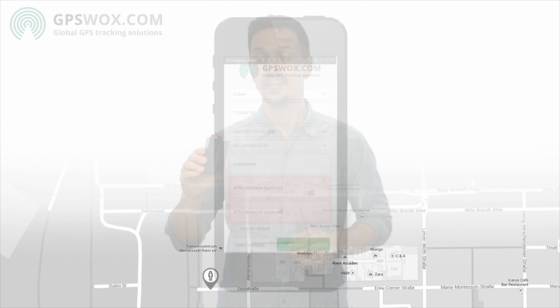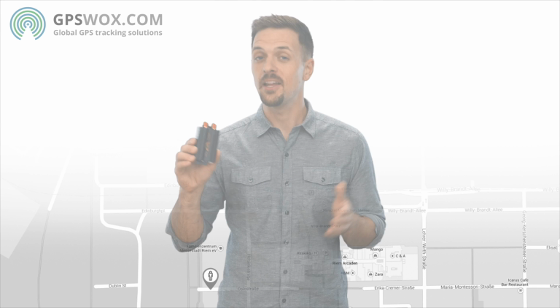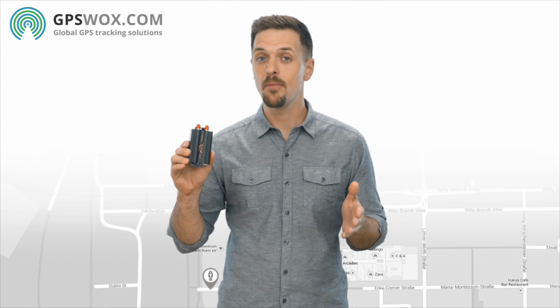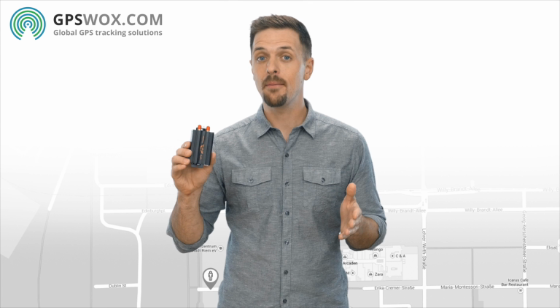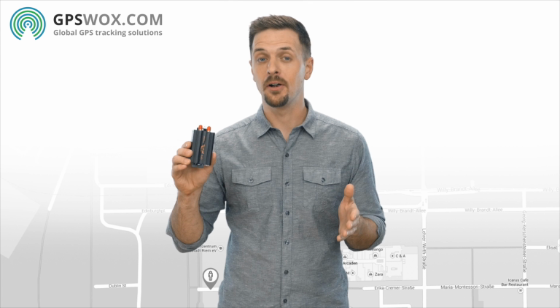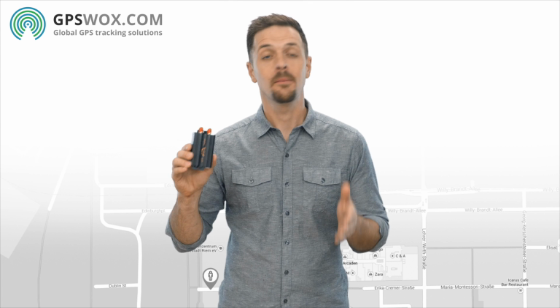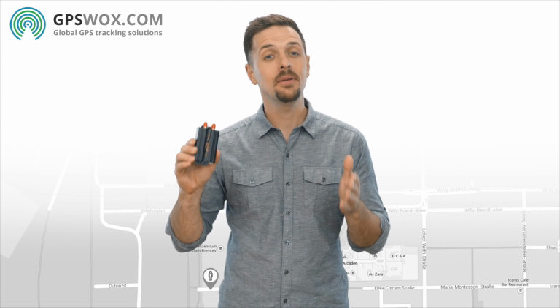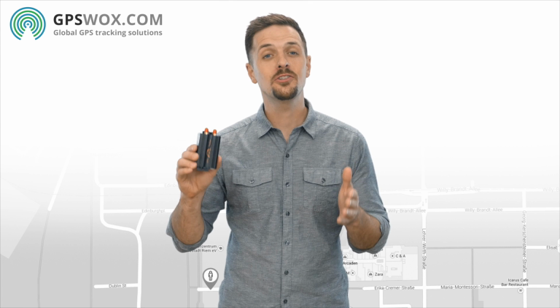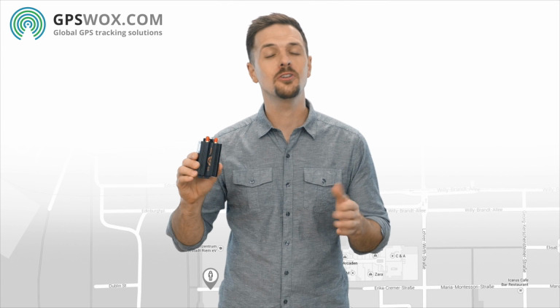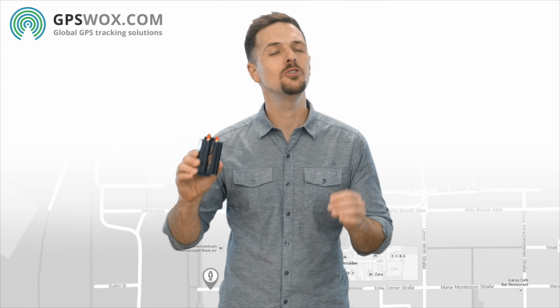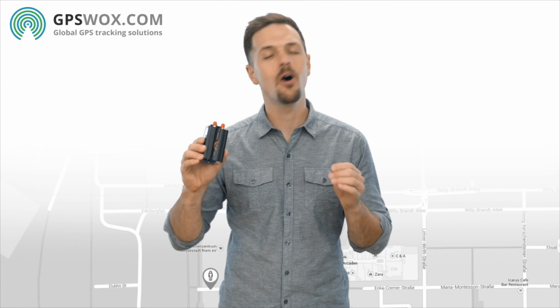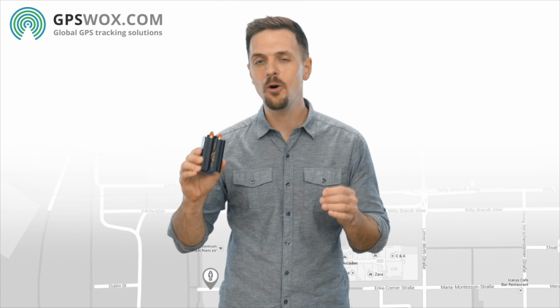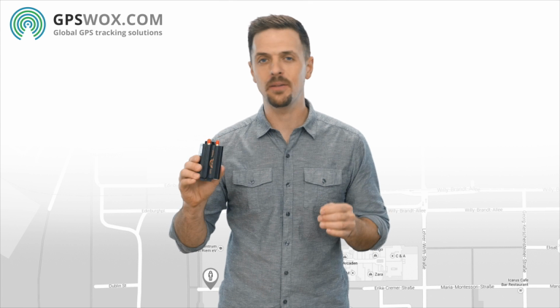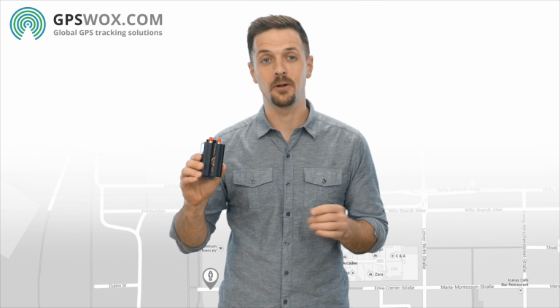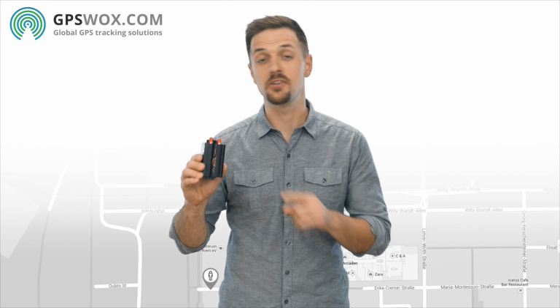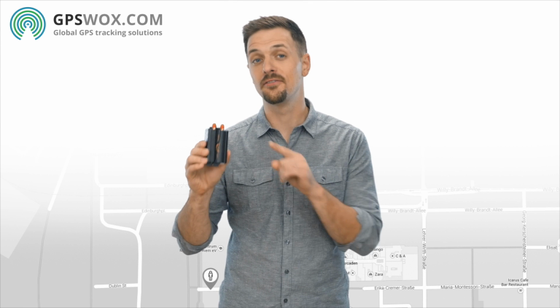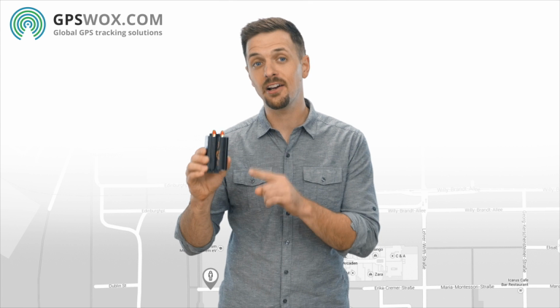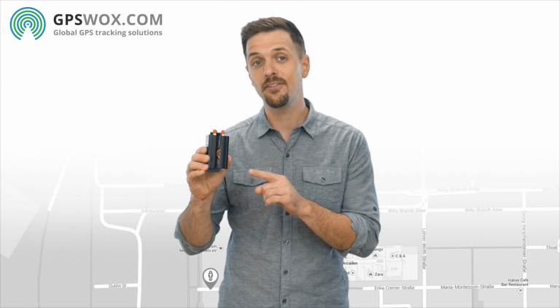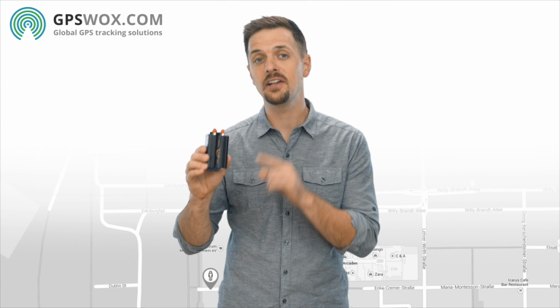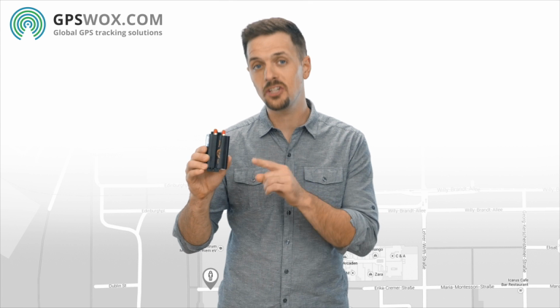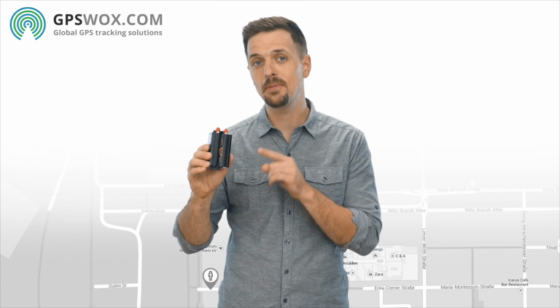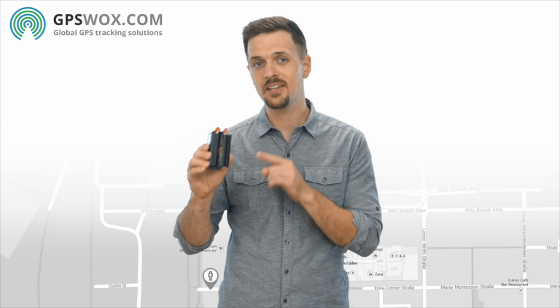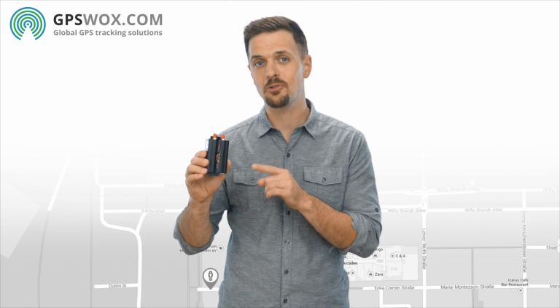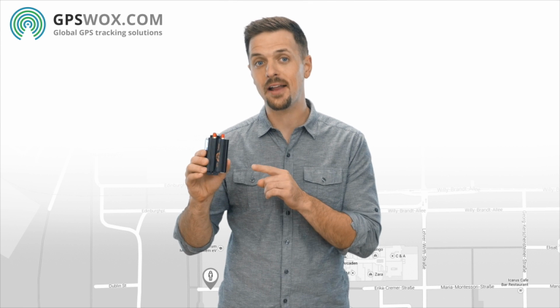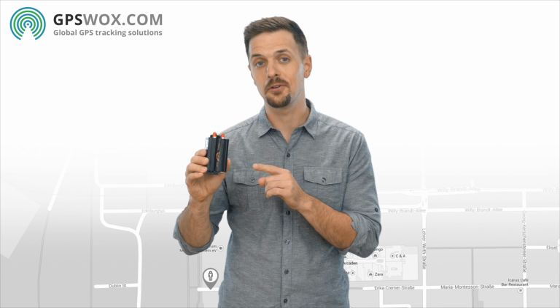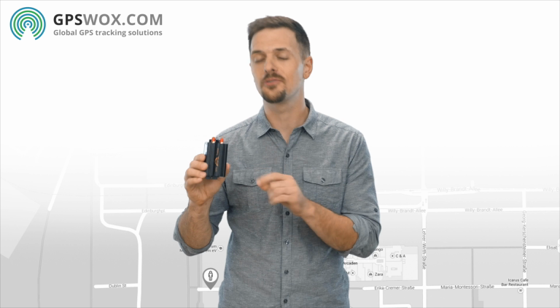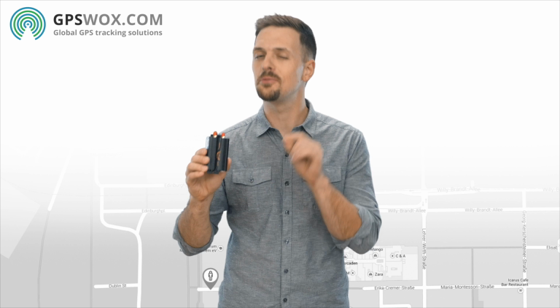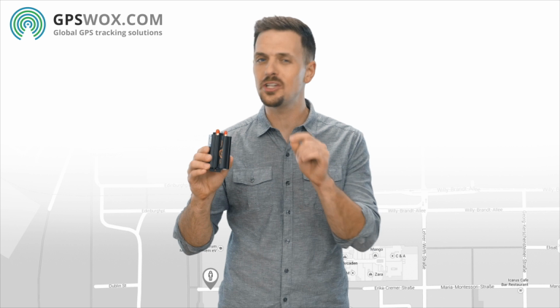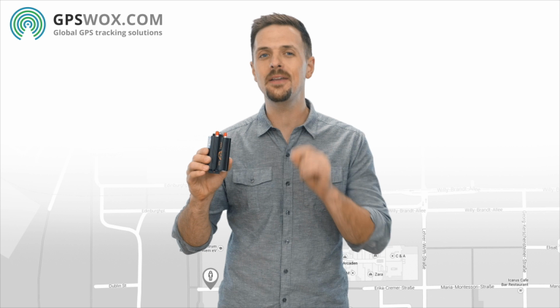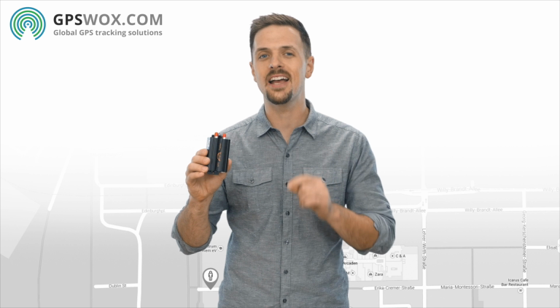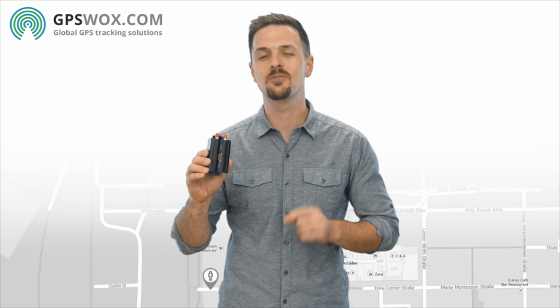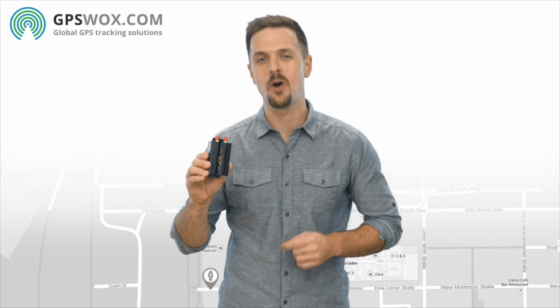And remember, be sure to only purchase verified GPS trackers from GPSWalks.